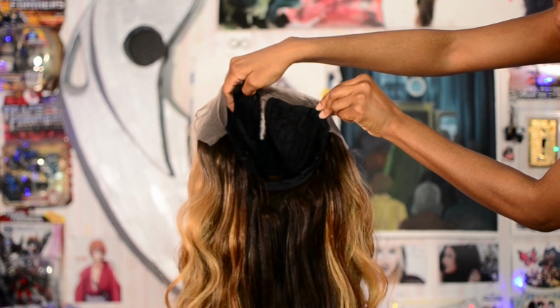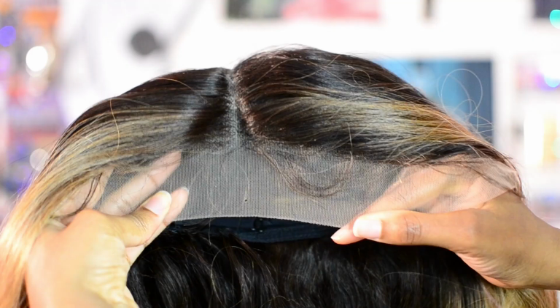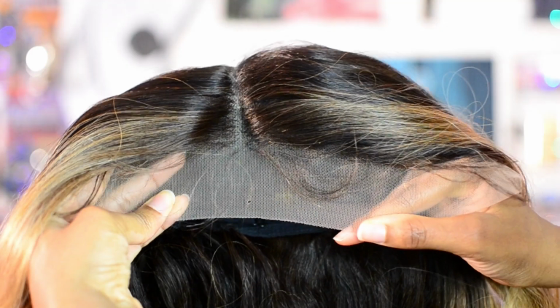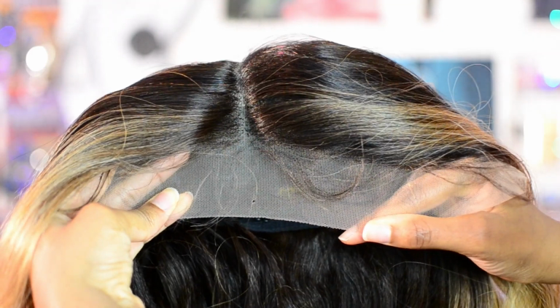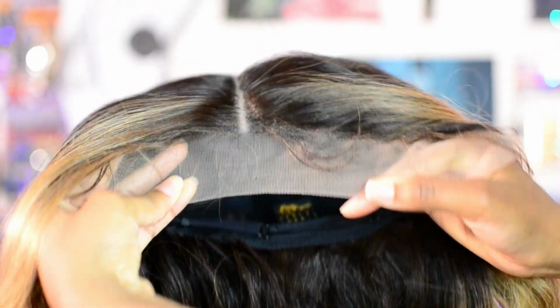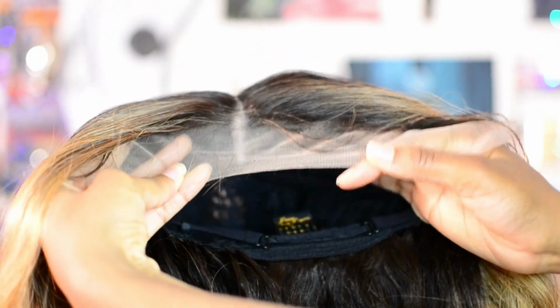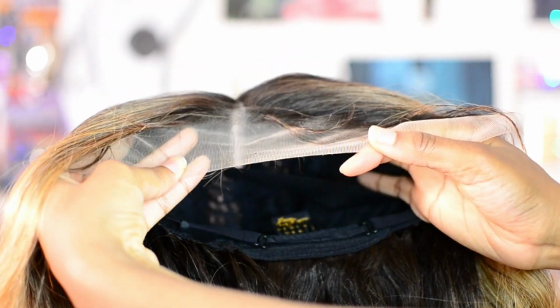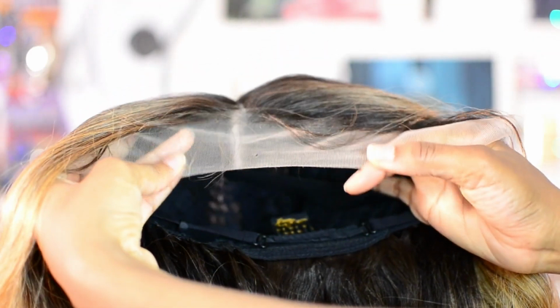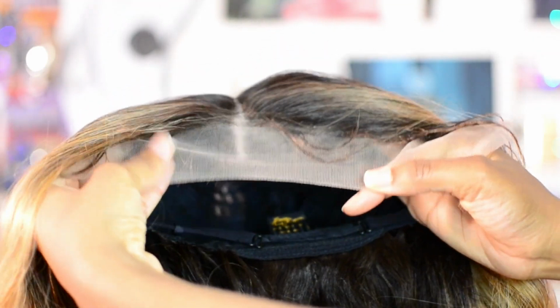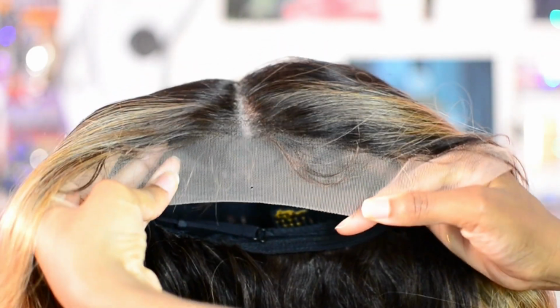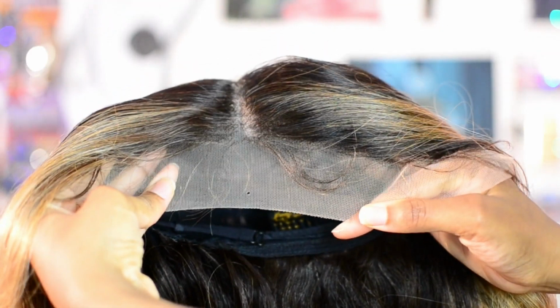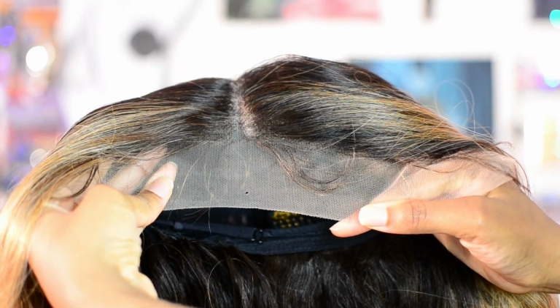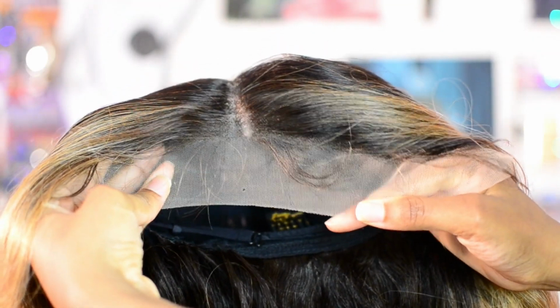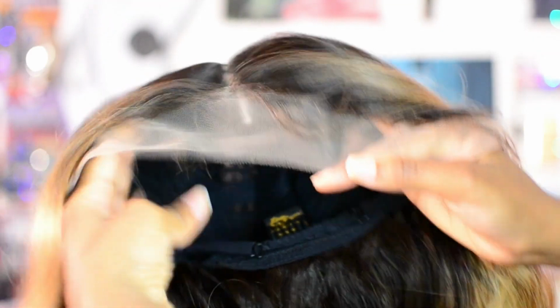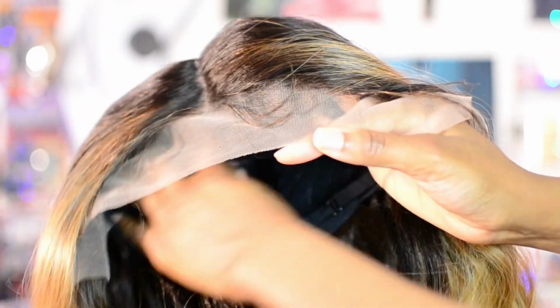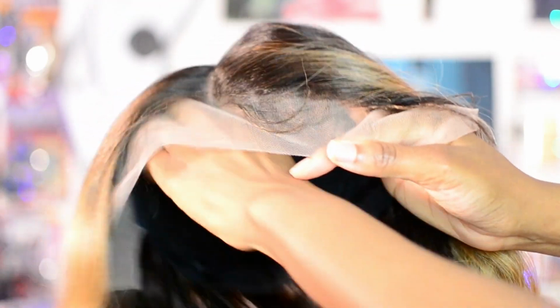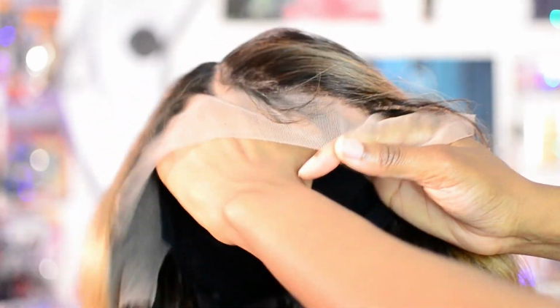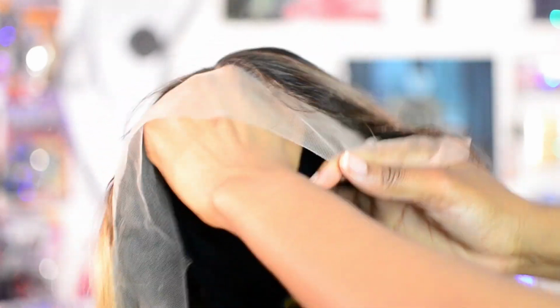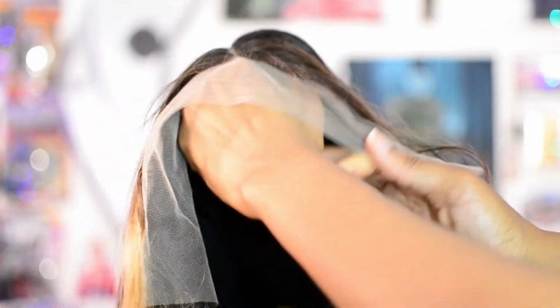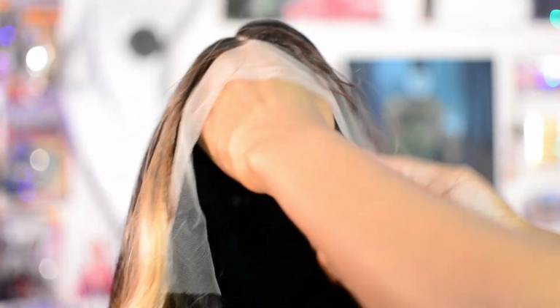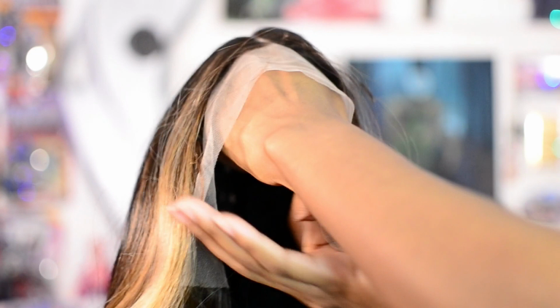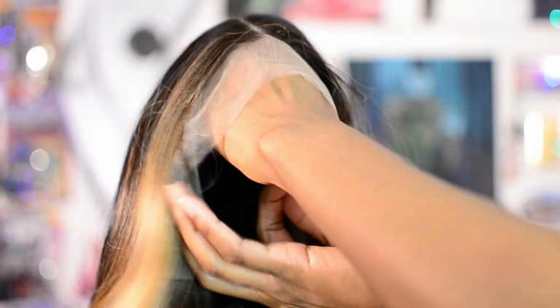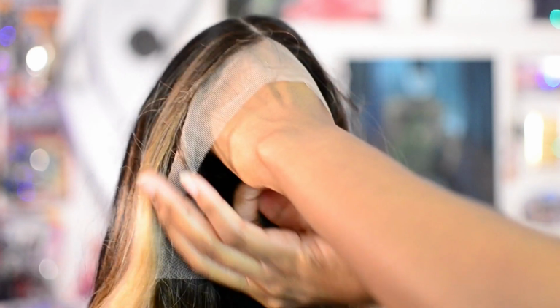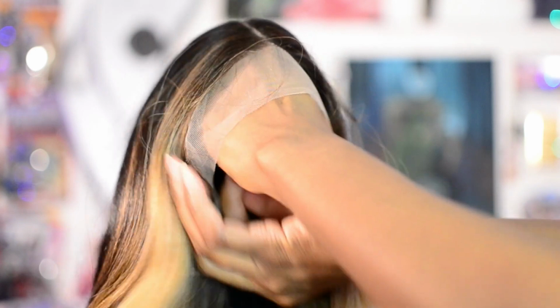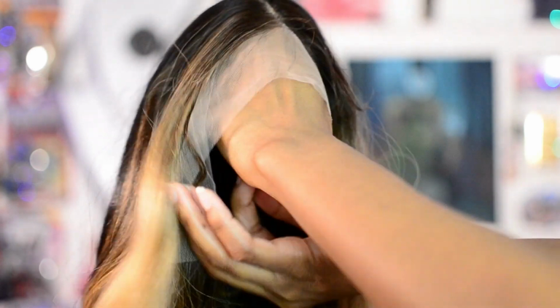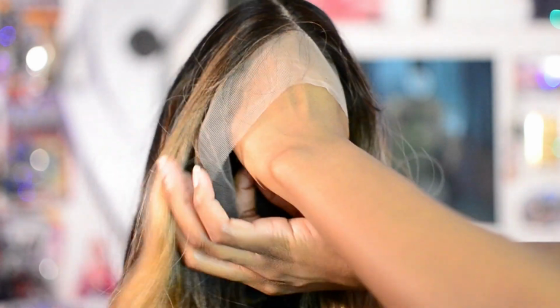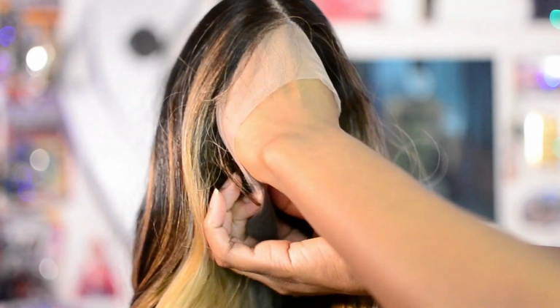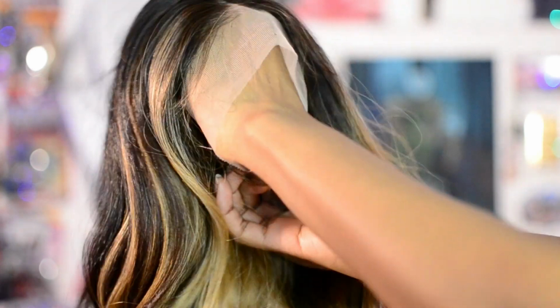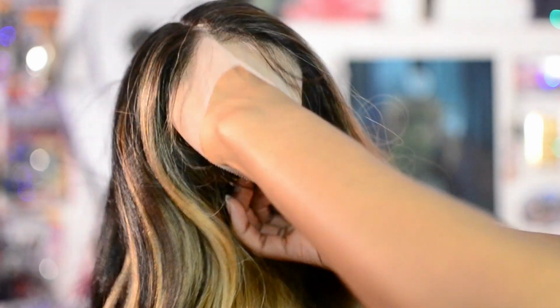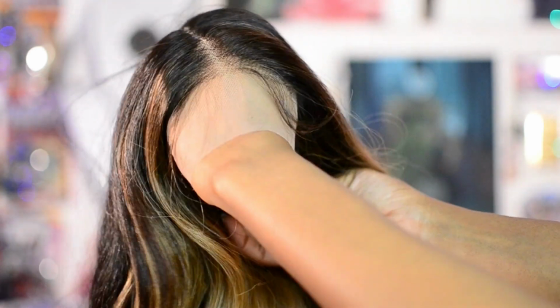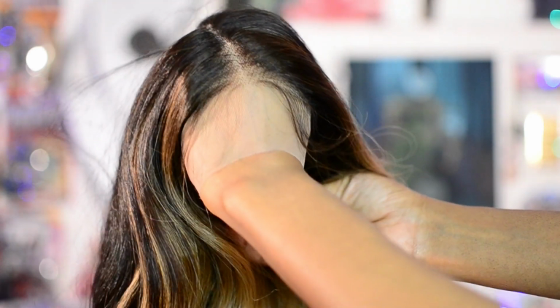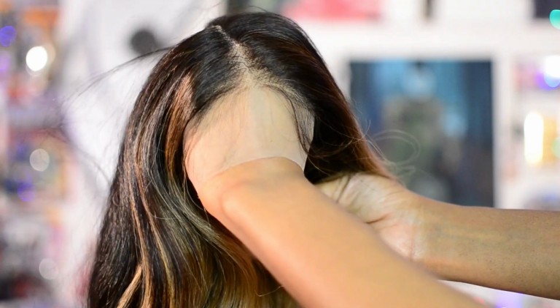This is the lace straight out of the packaging — this is what it looks like. This is HD lace, and this is what it looks like against my complexion.